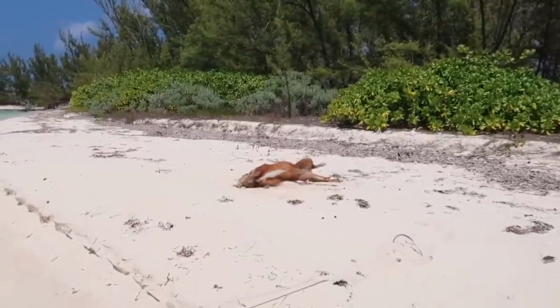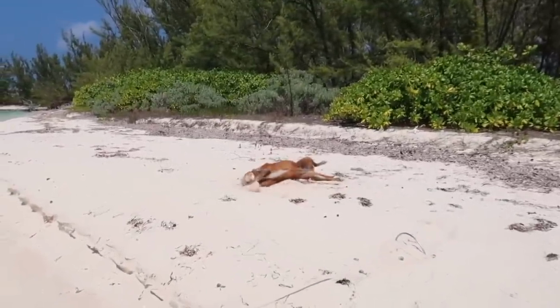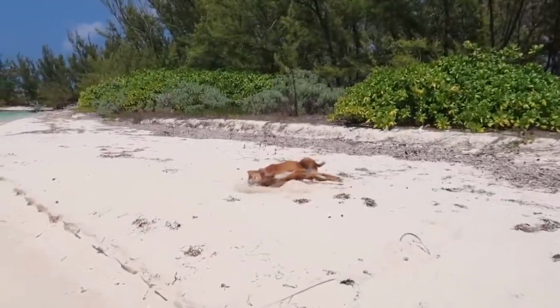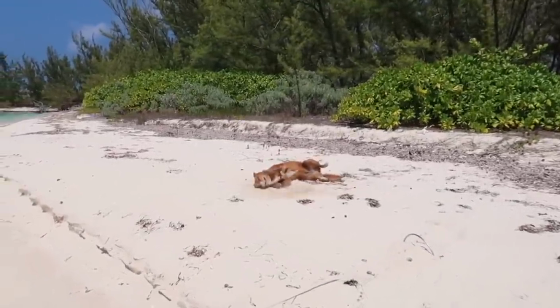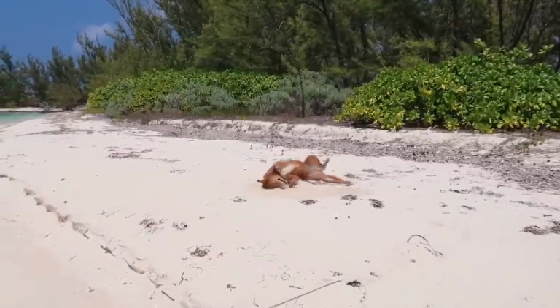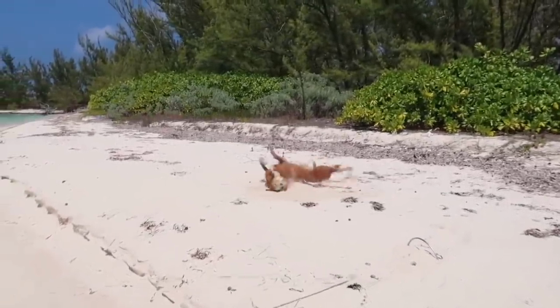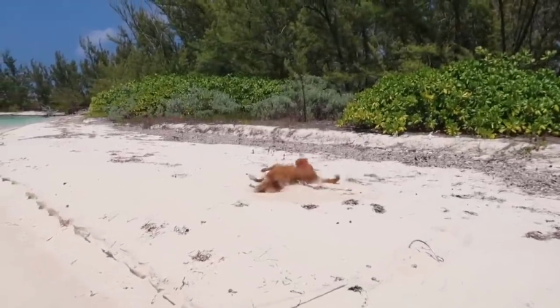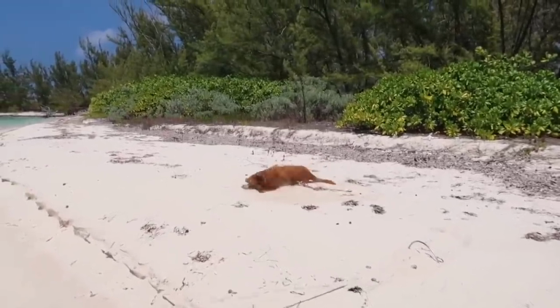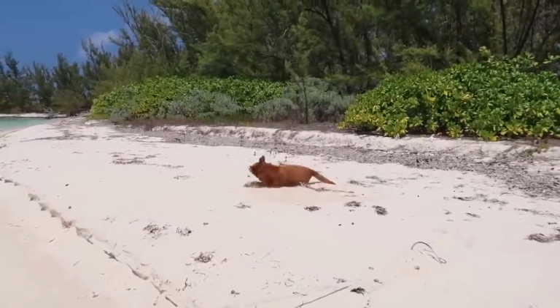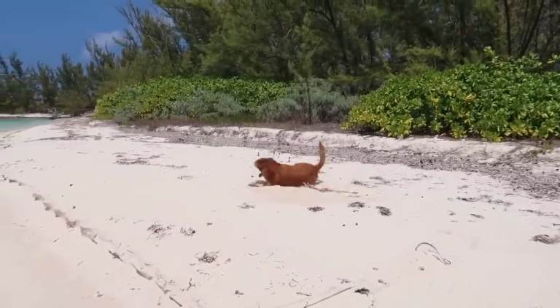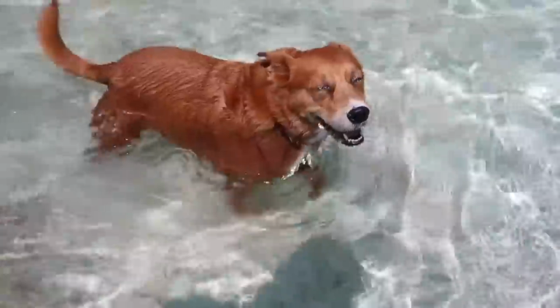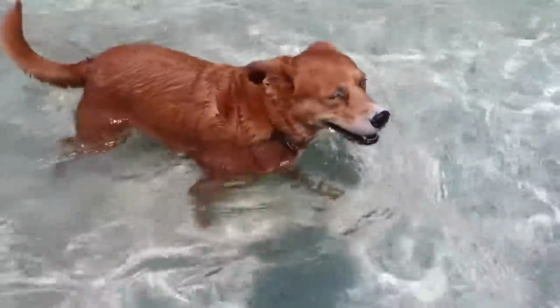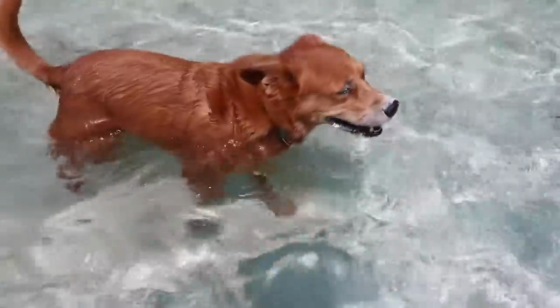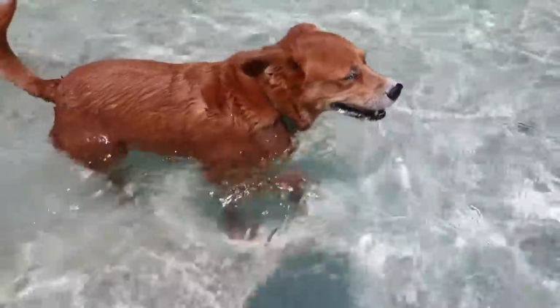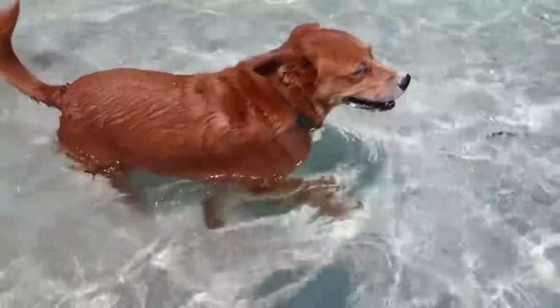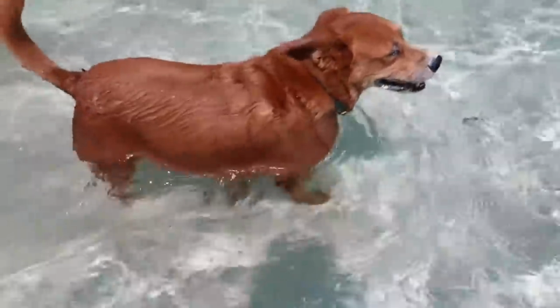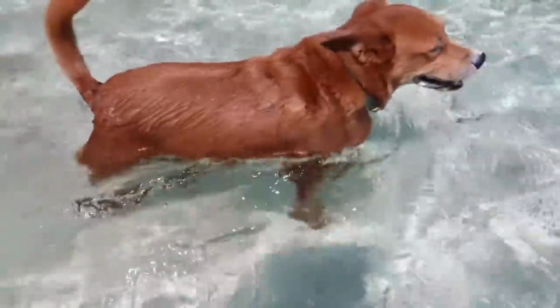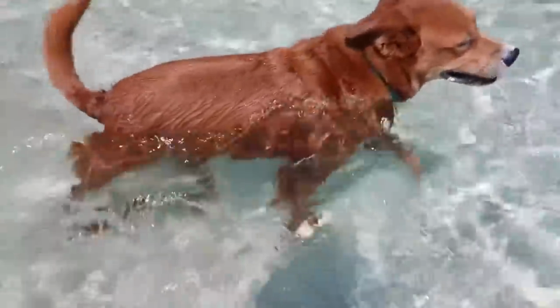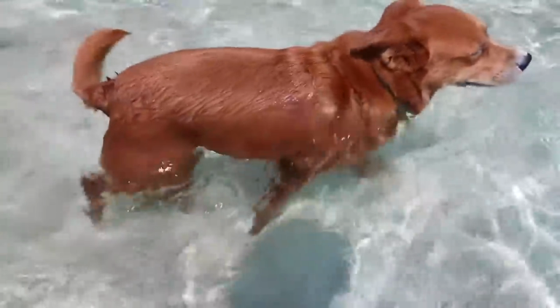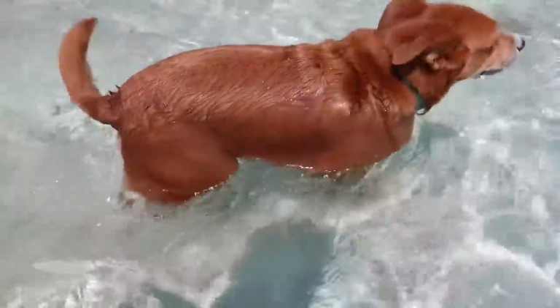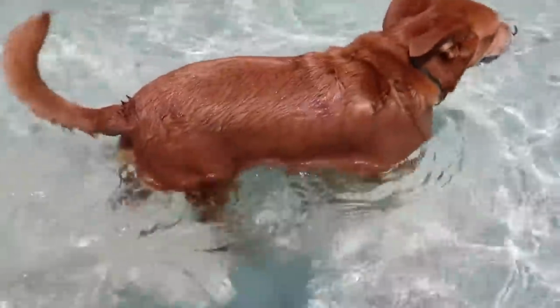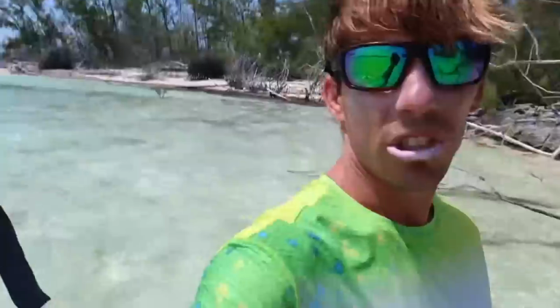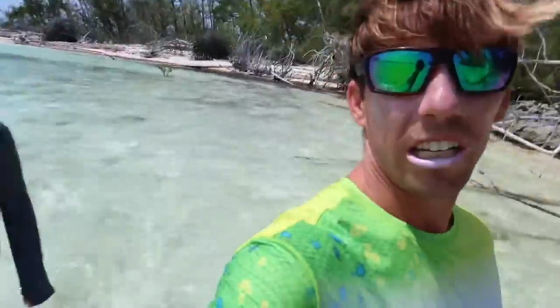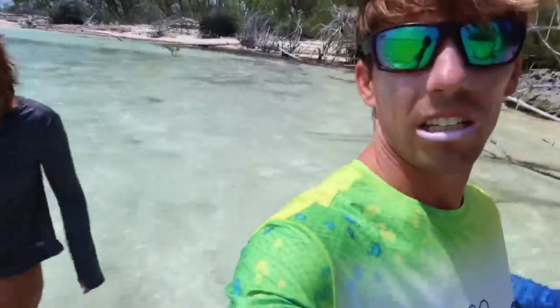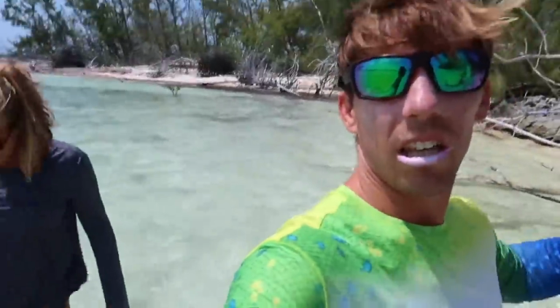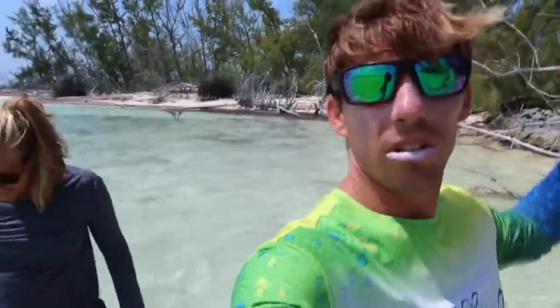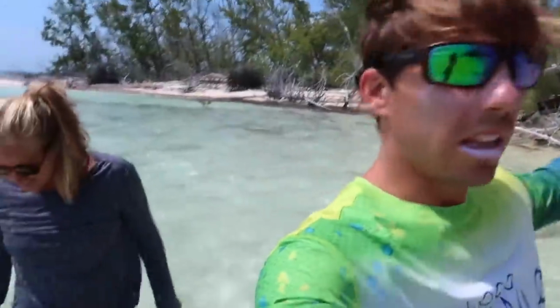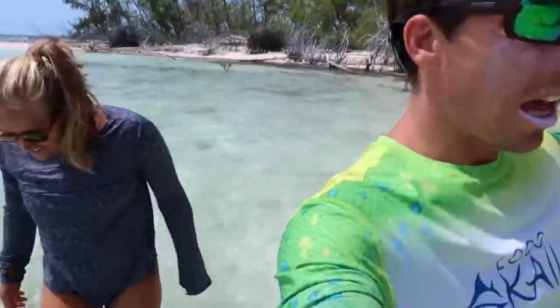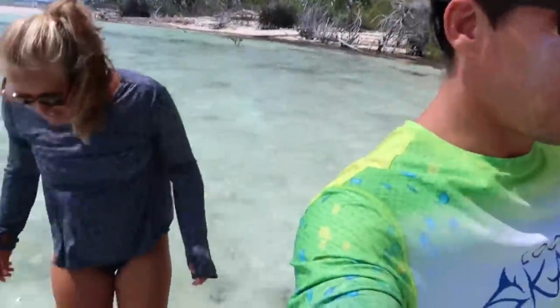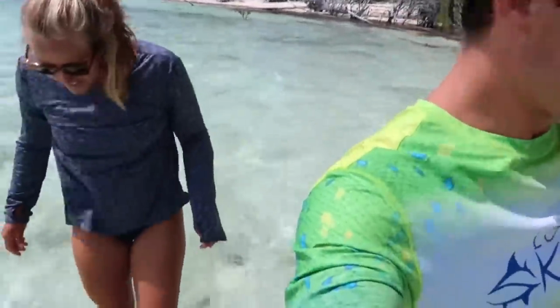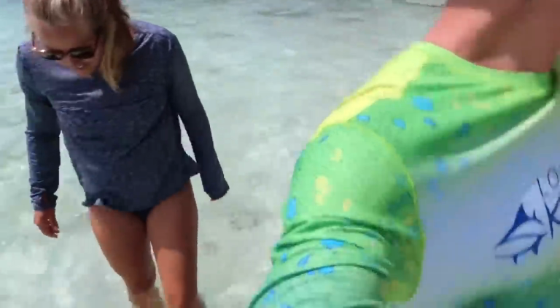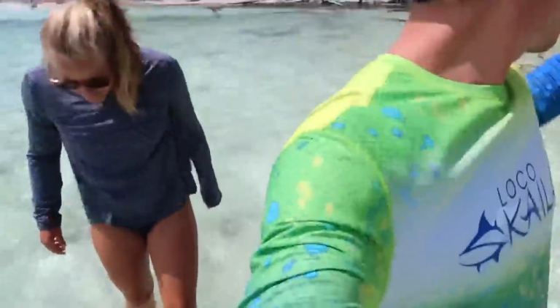What are you rolling in? He's trying to get to the other side of the island over here.